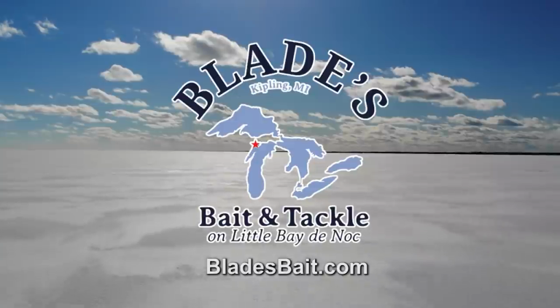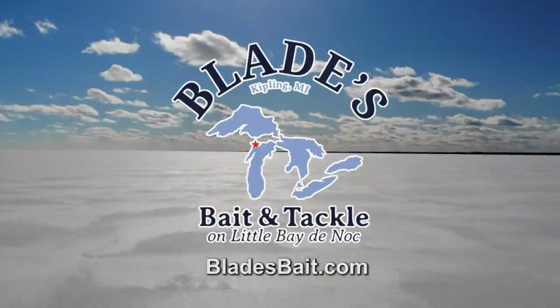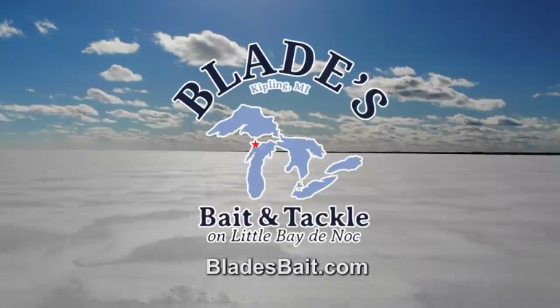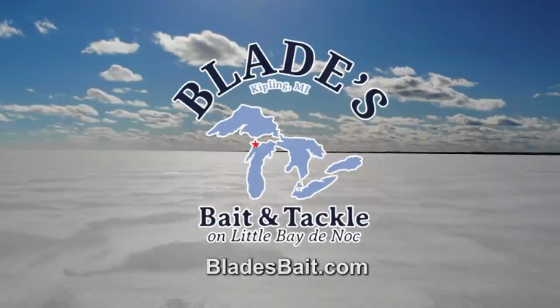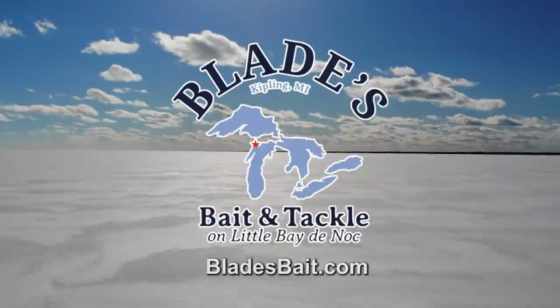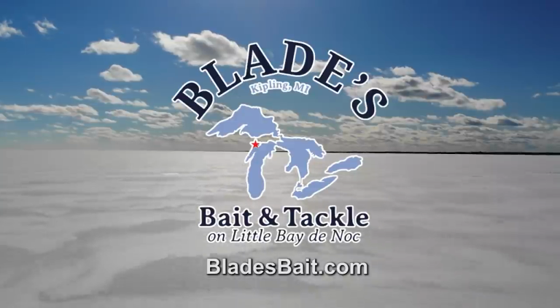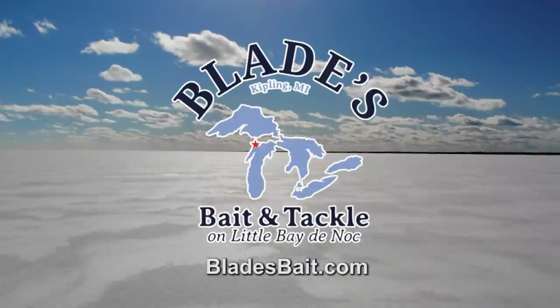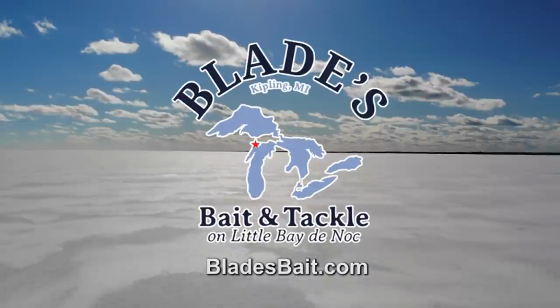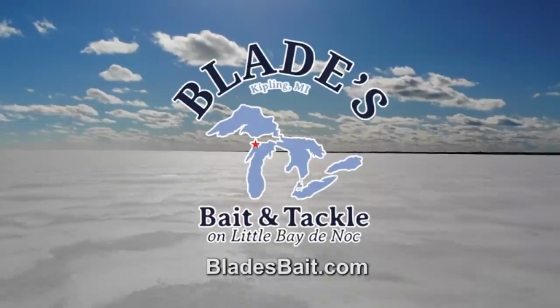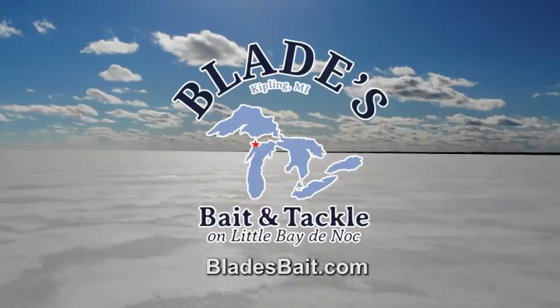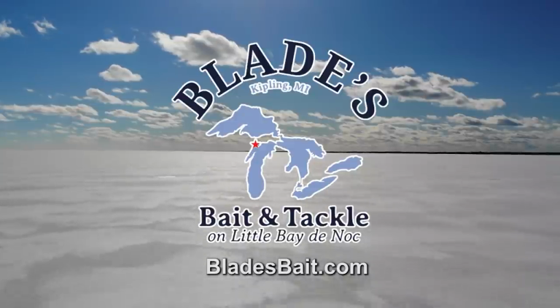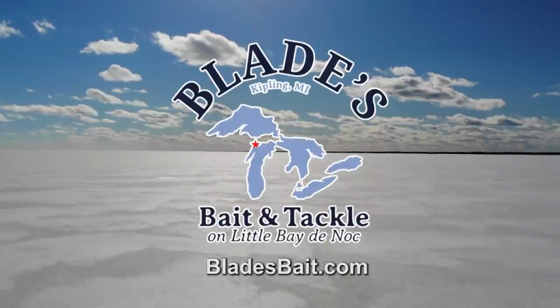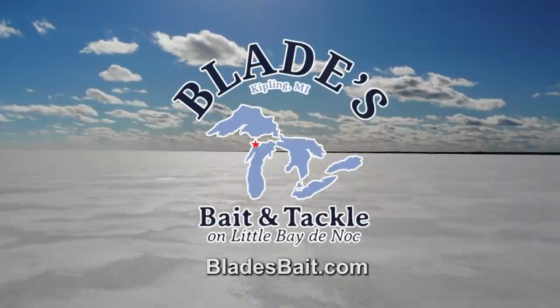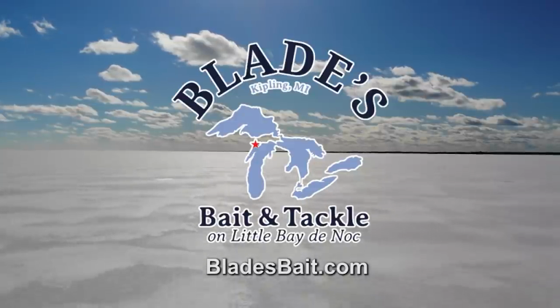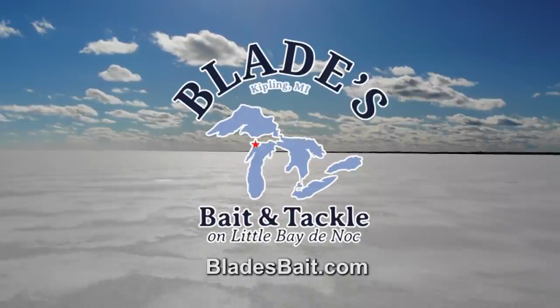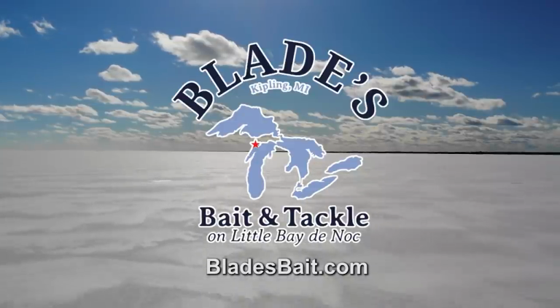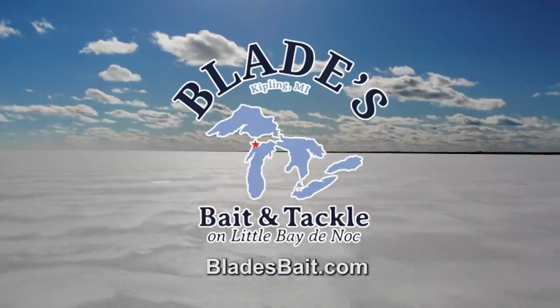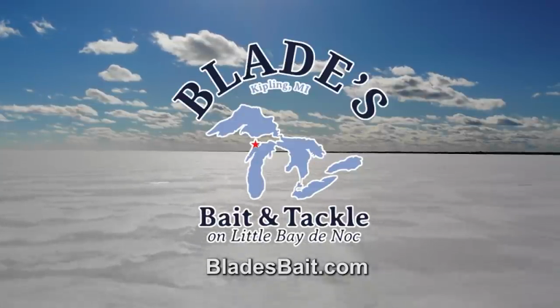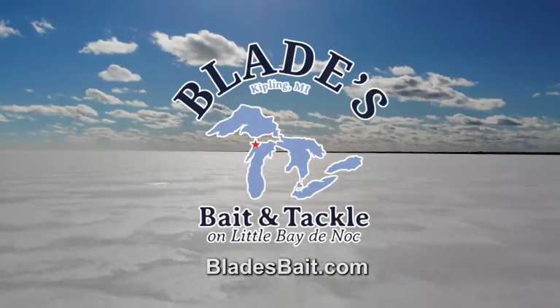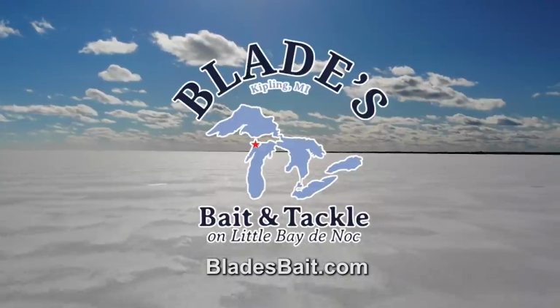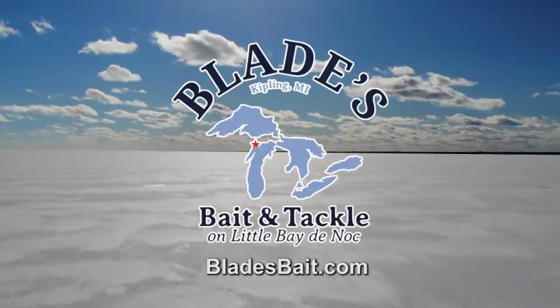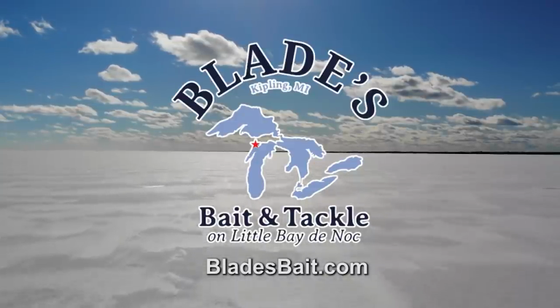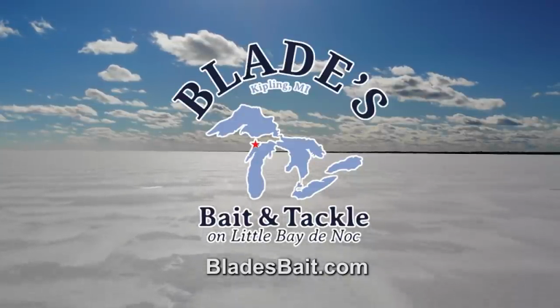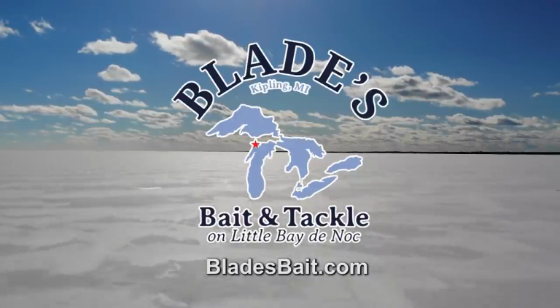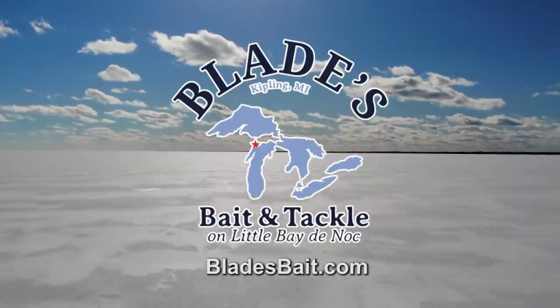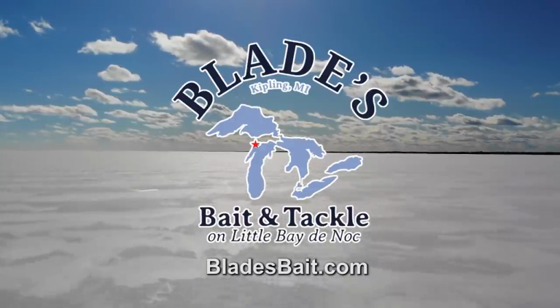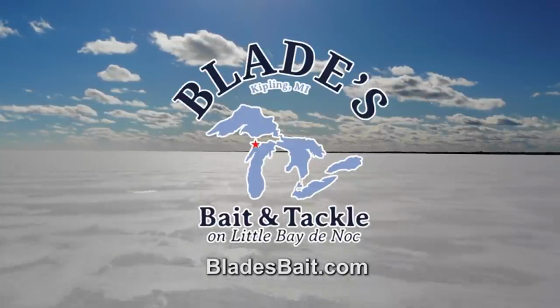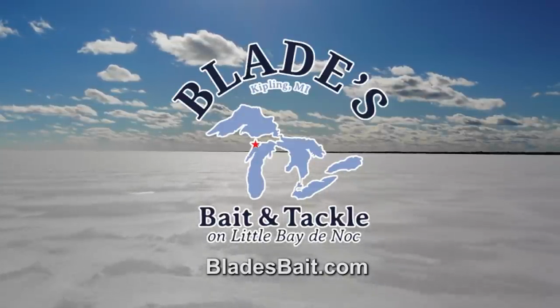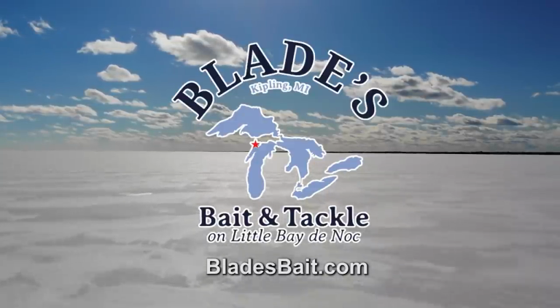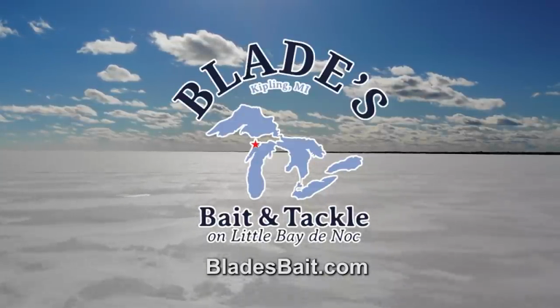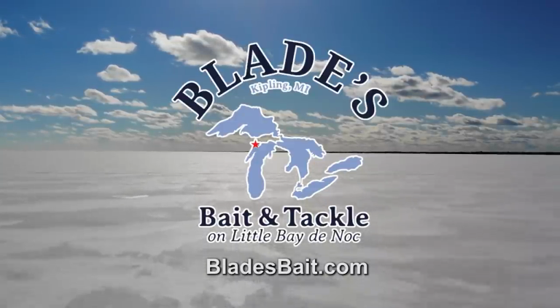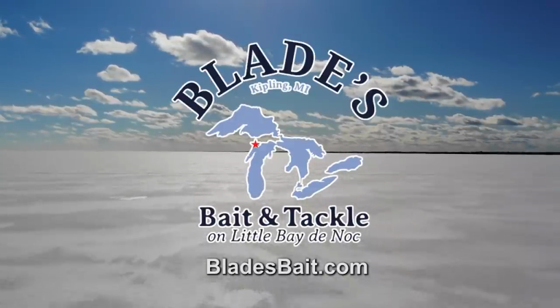906 Outdoors is brought to you in part by Blades Bait and Tackle, your hard water connection to Little Baiting Auc.